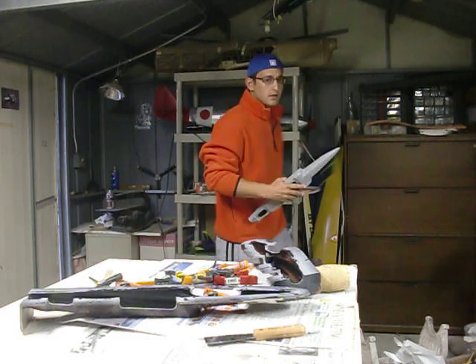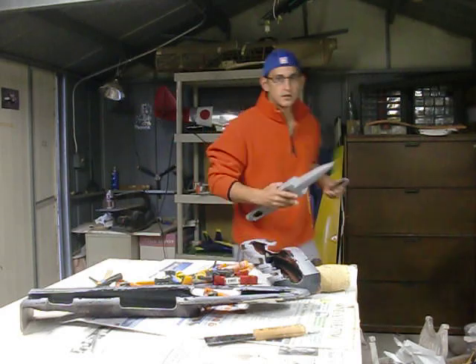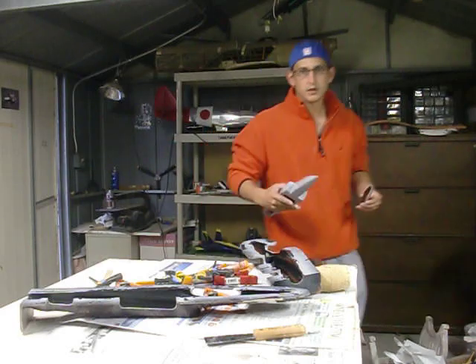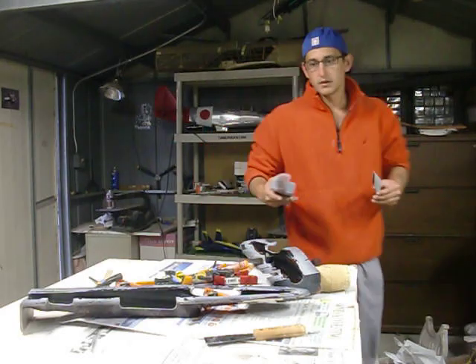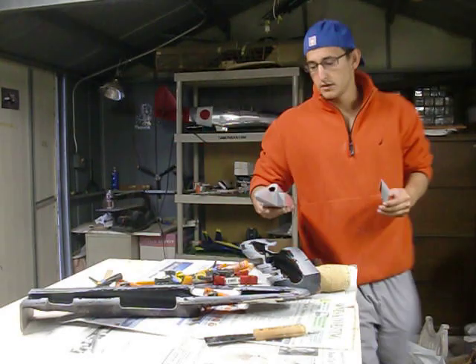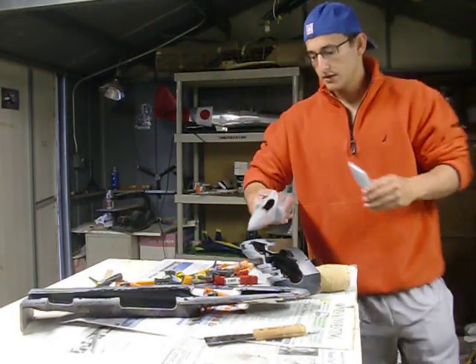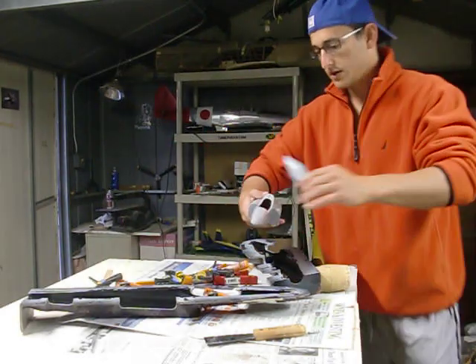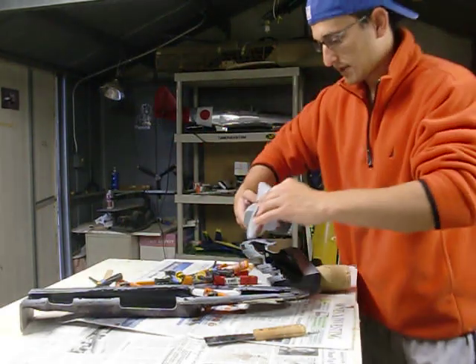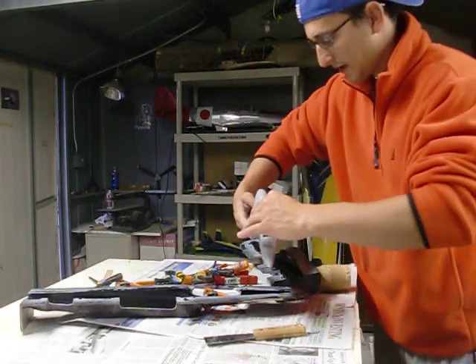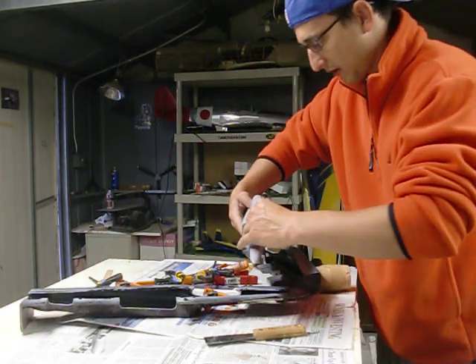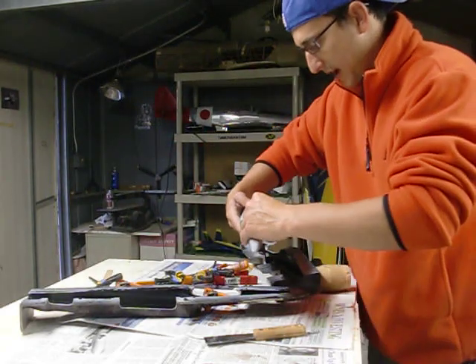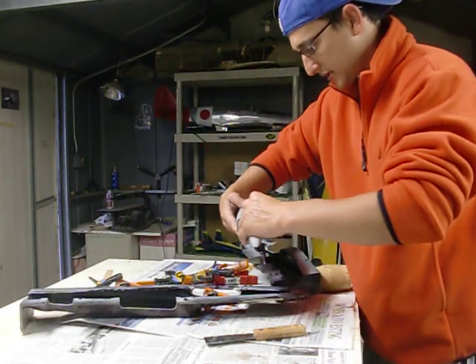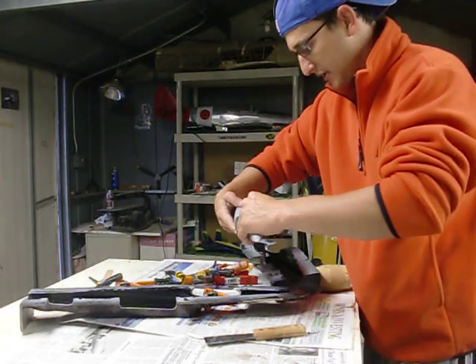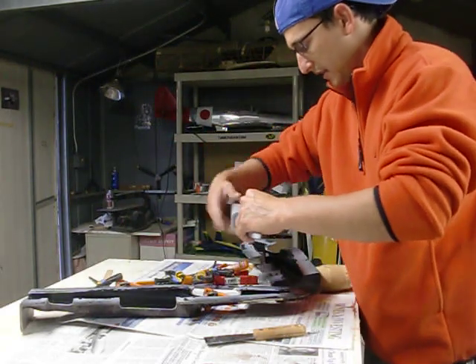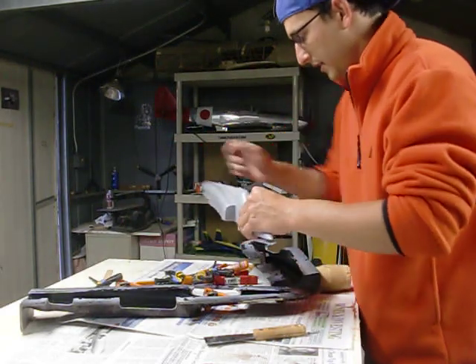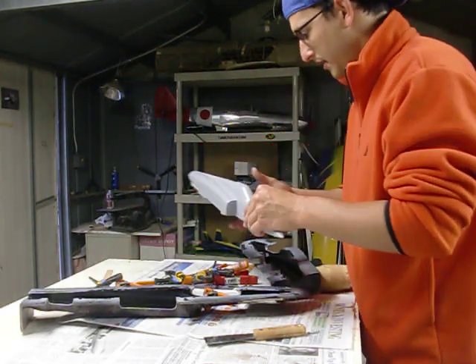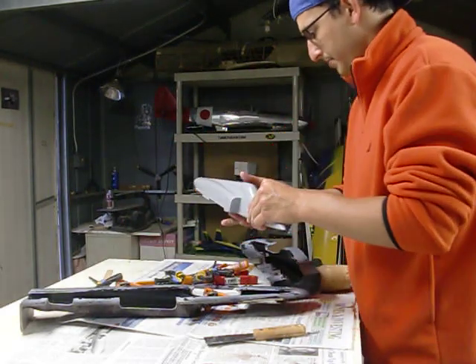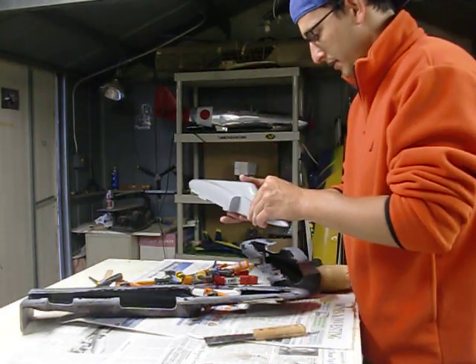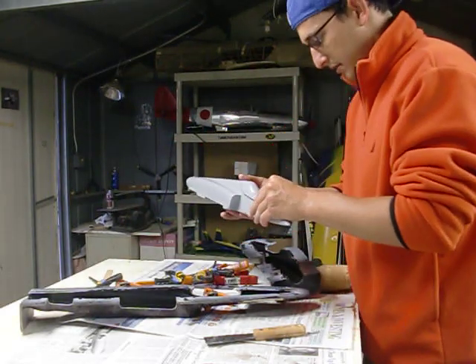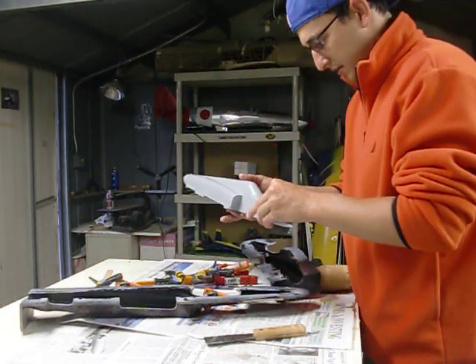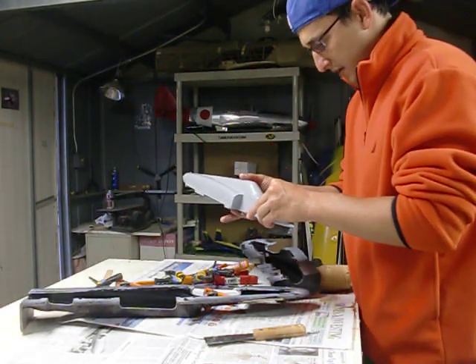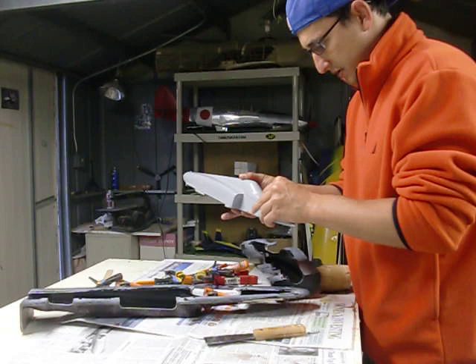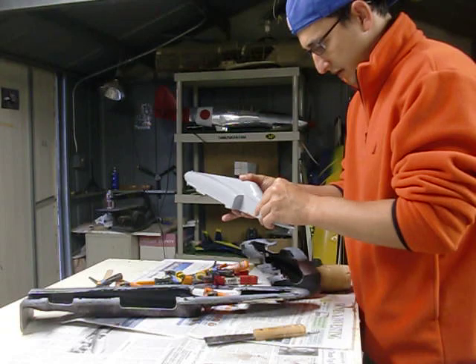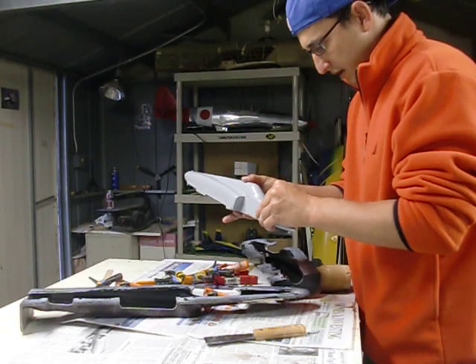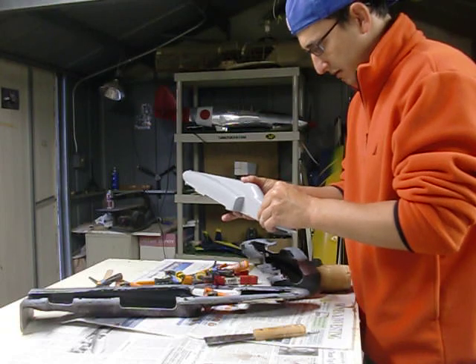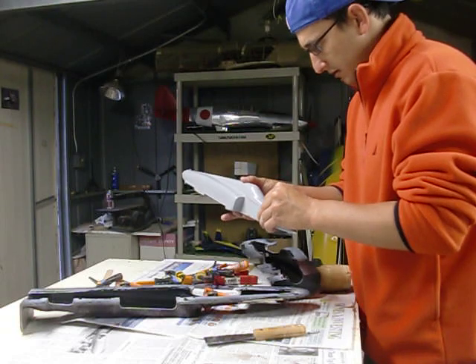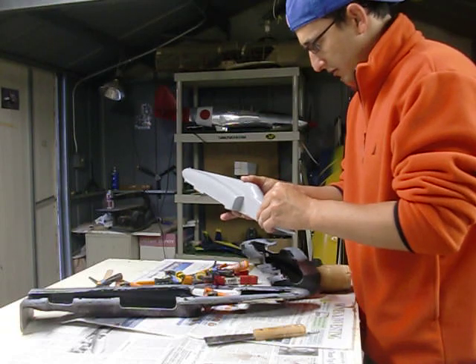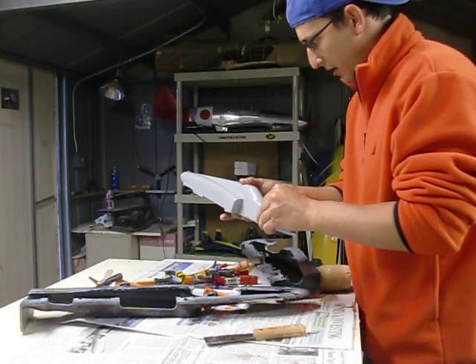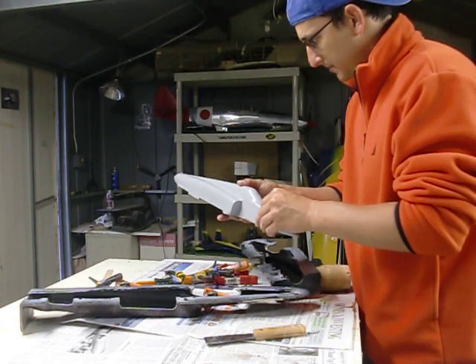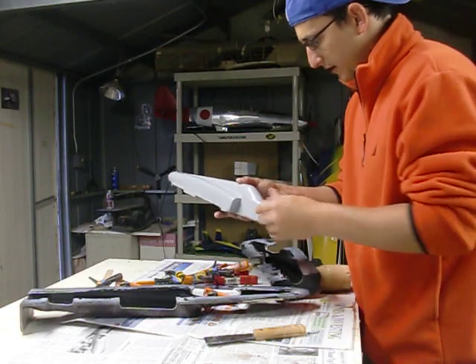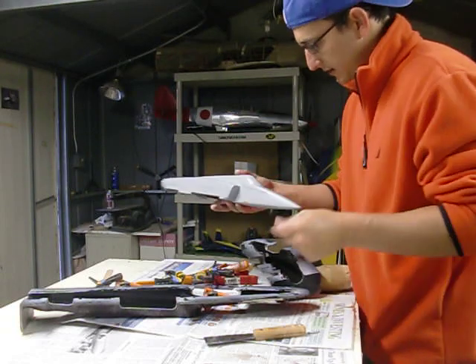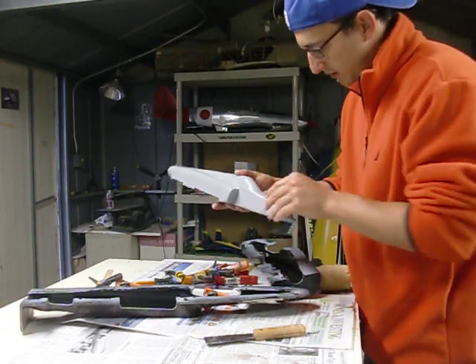And here's a Kevlar hatch that I laid up yesterday, or popped out yesterday.